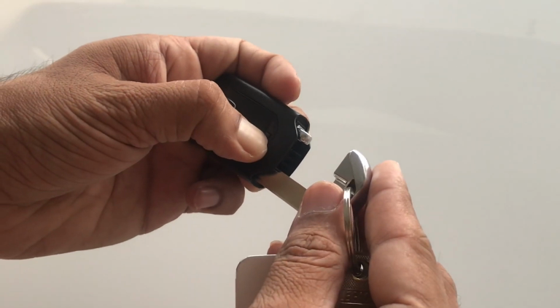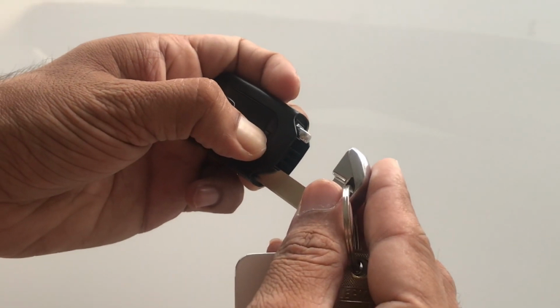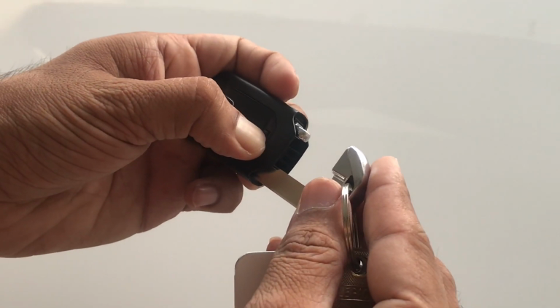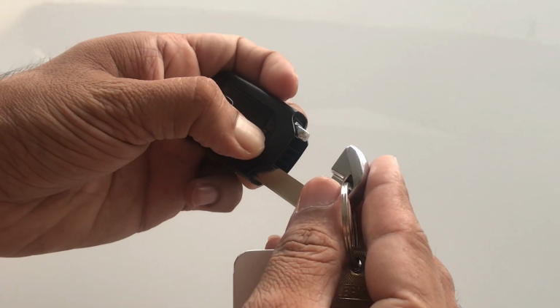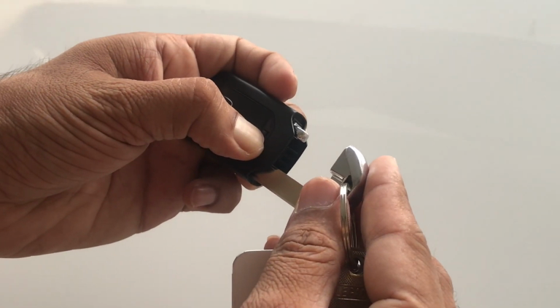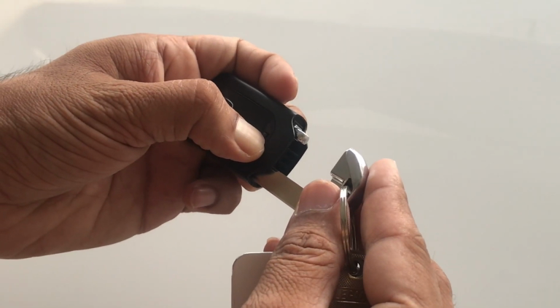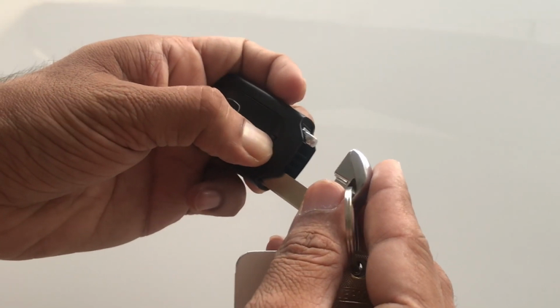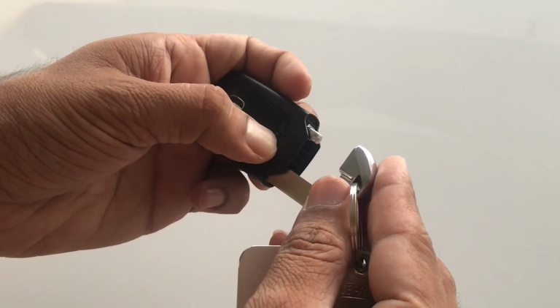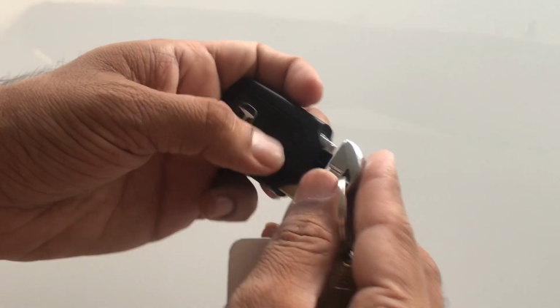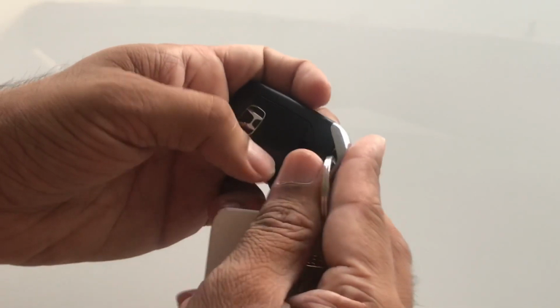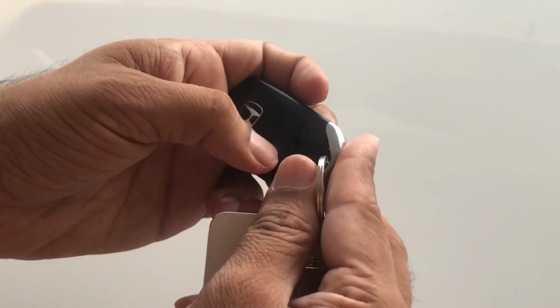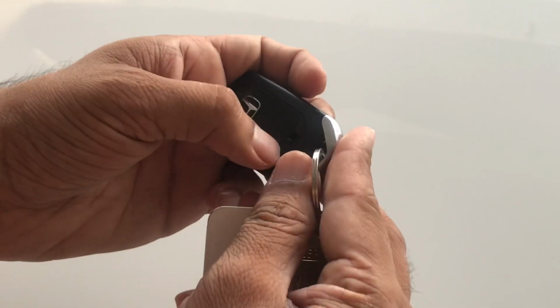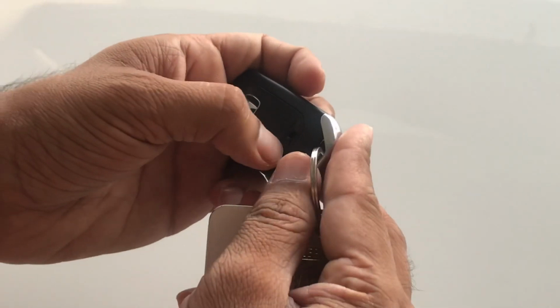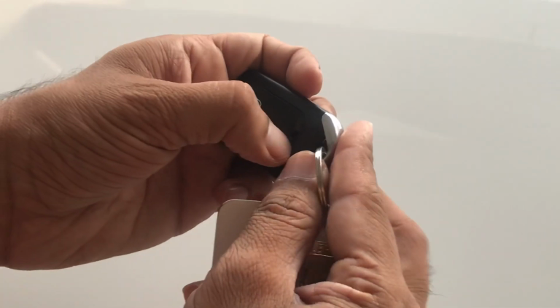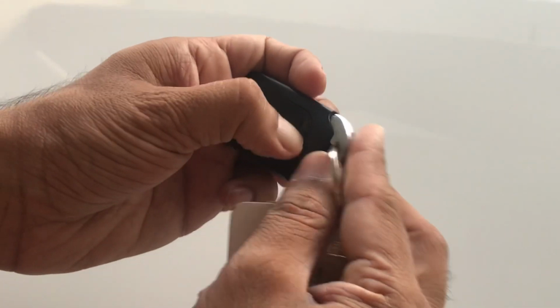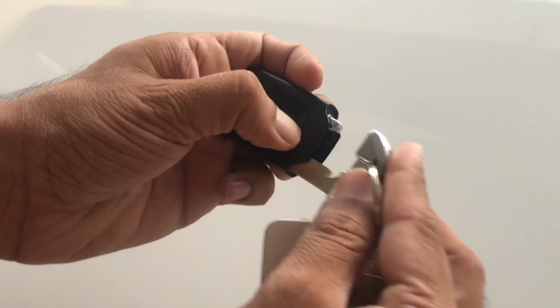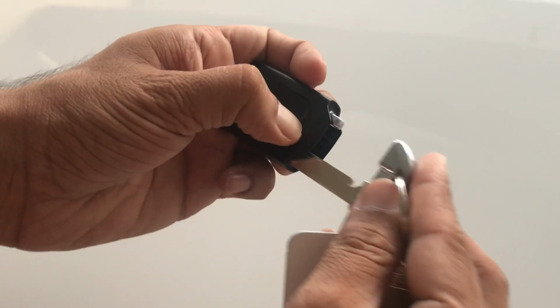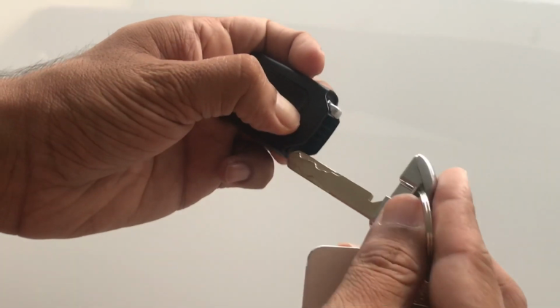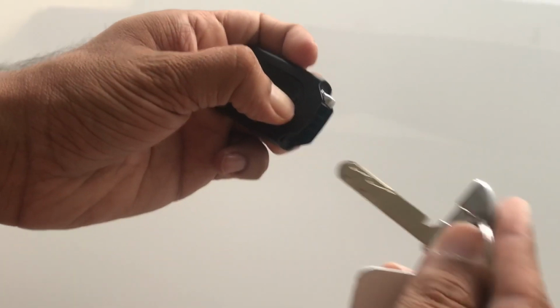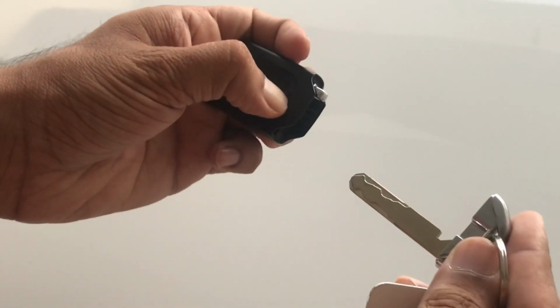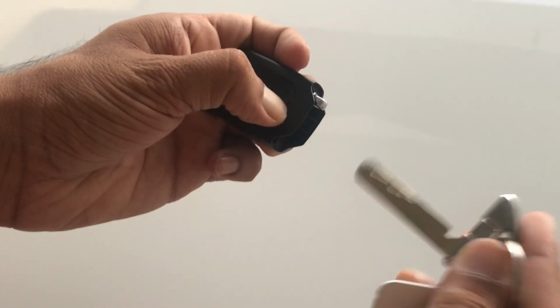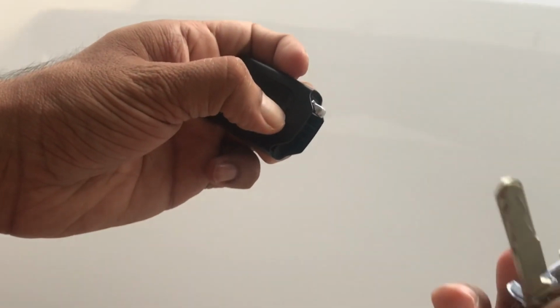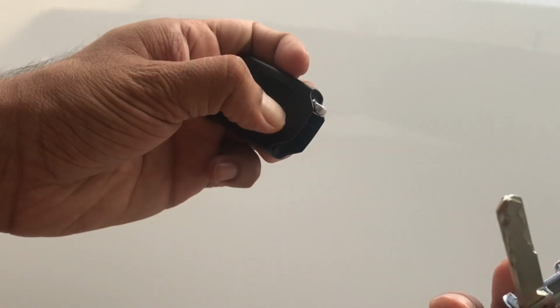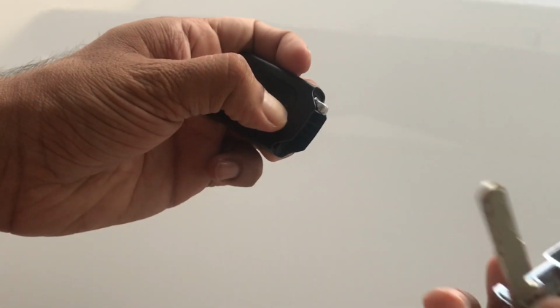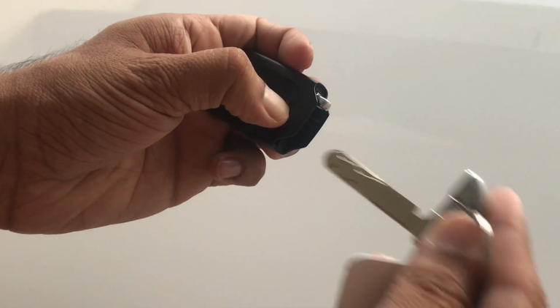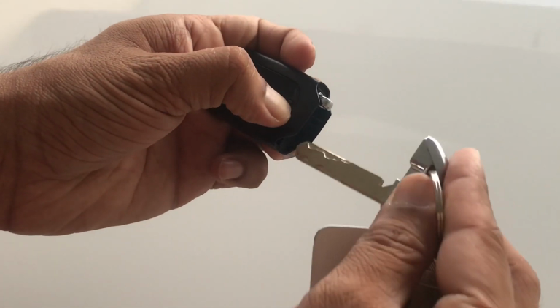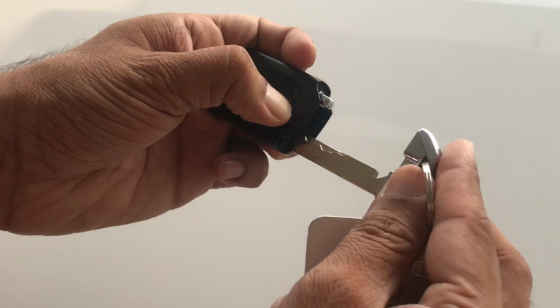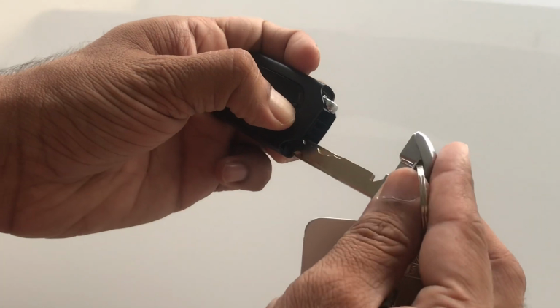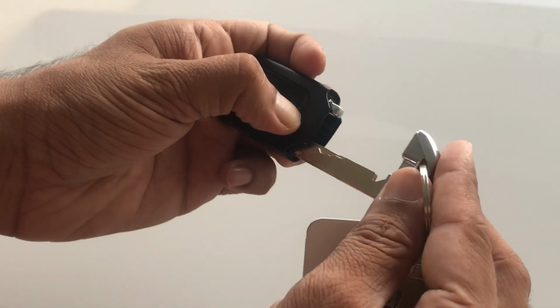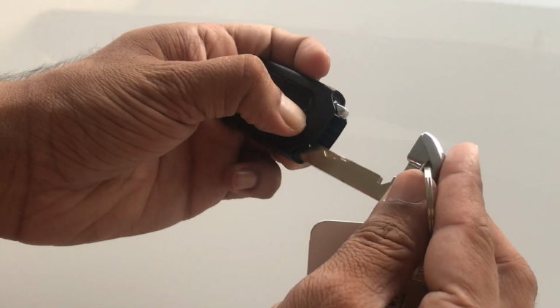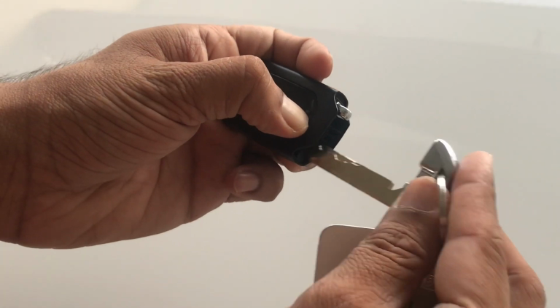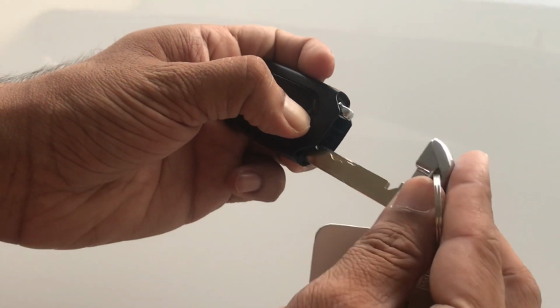You press this small button on the other side of the key fob to change or operate the key of the car.